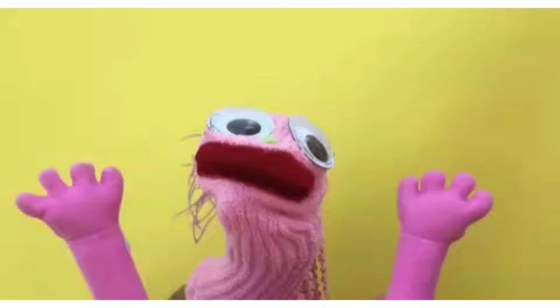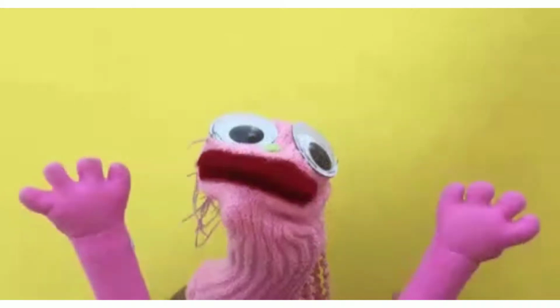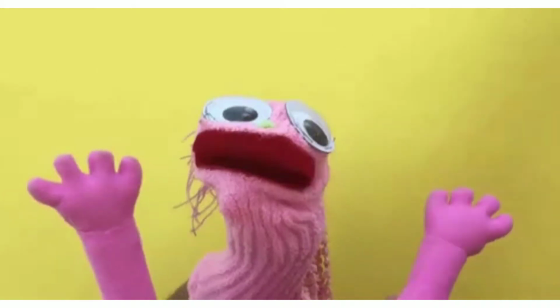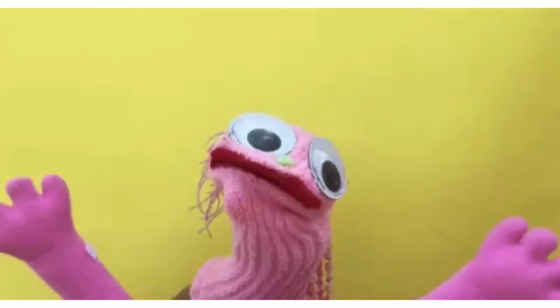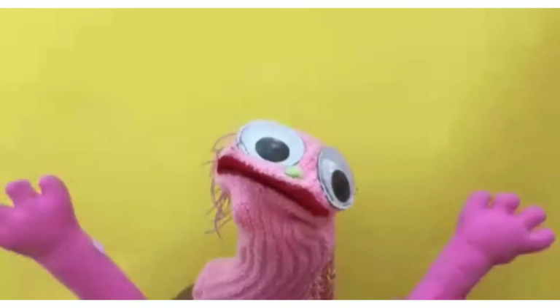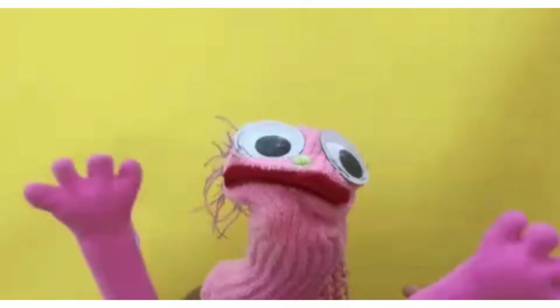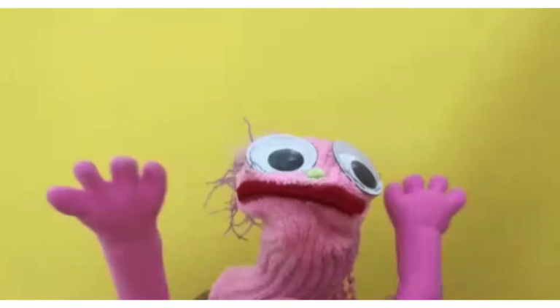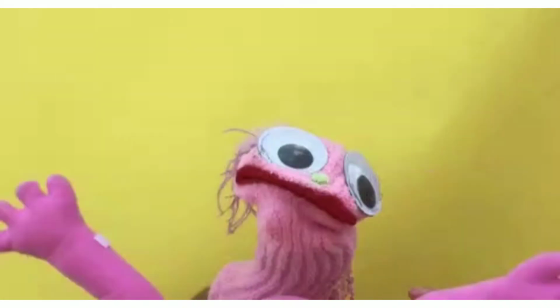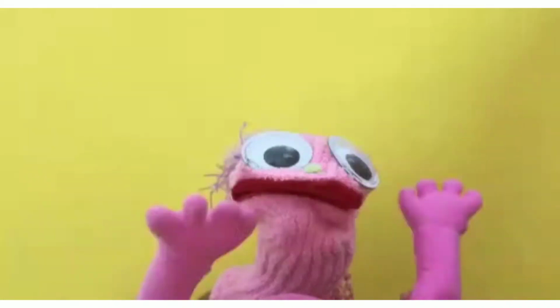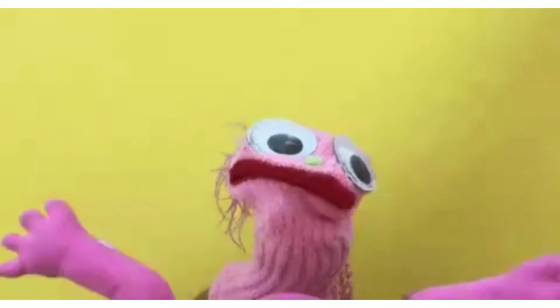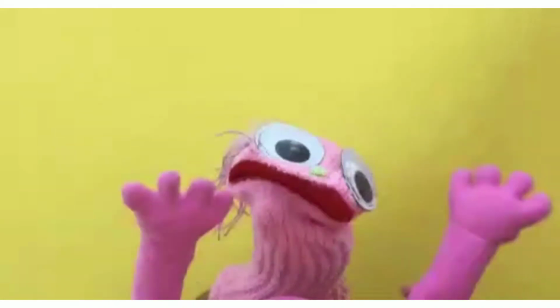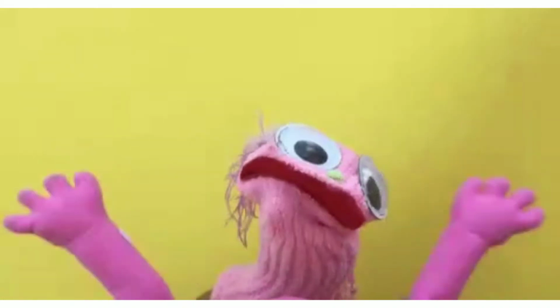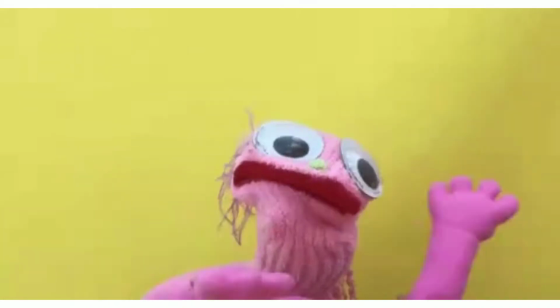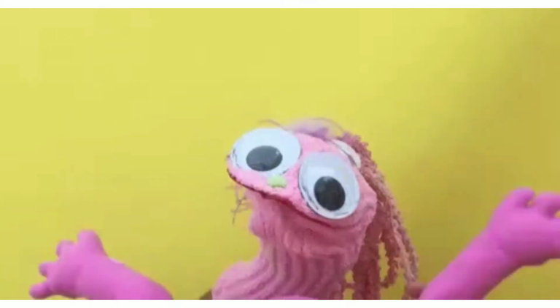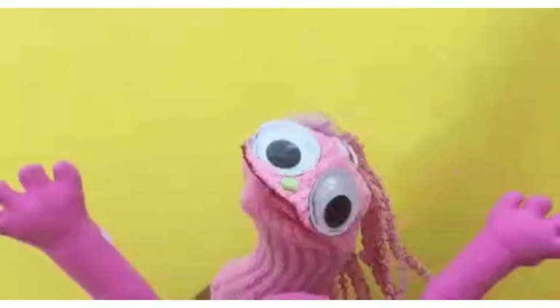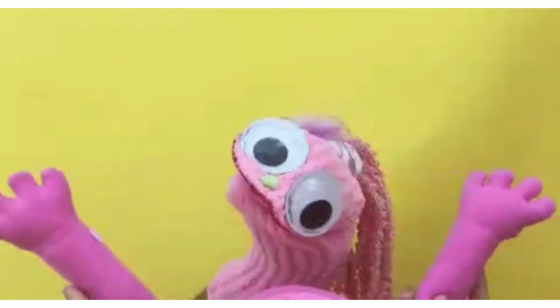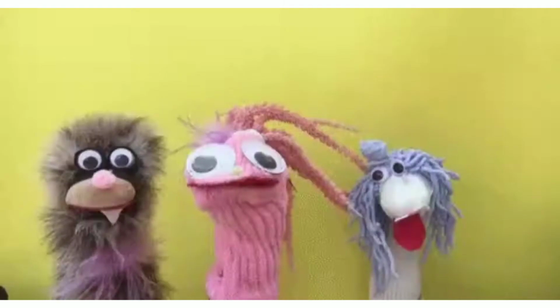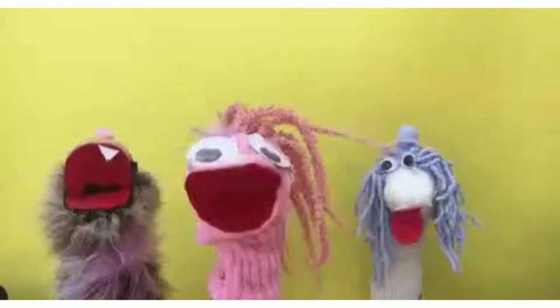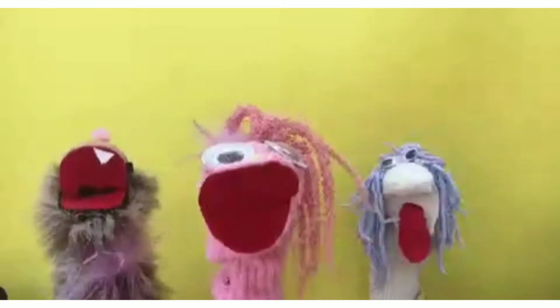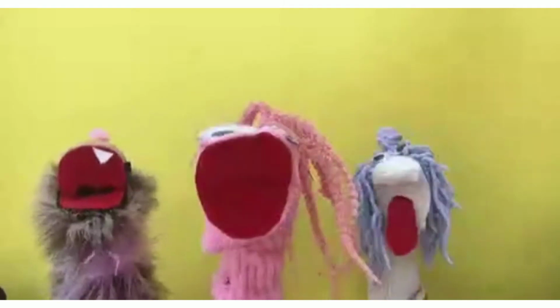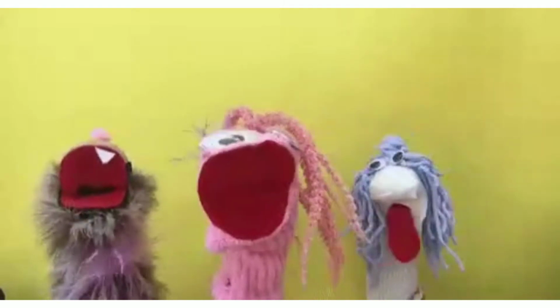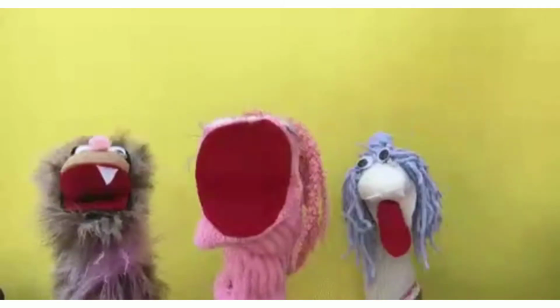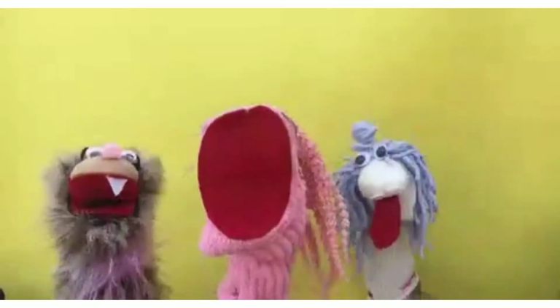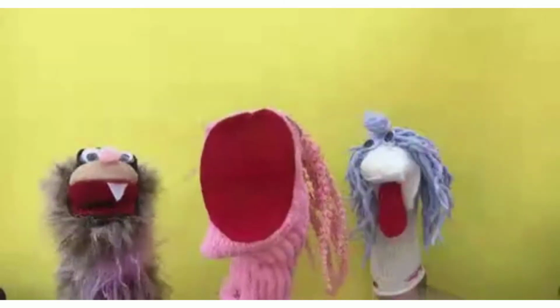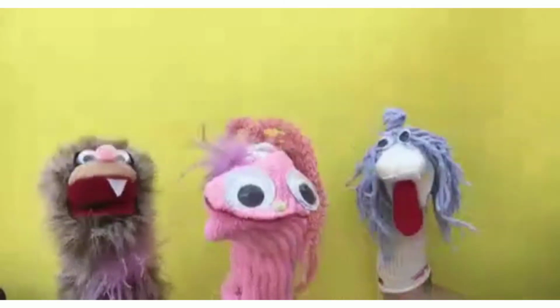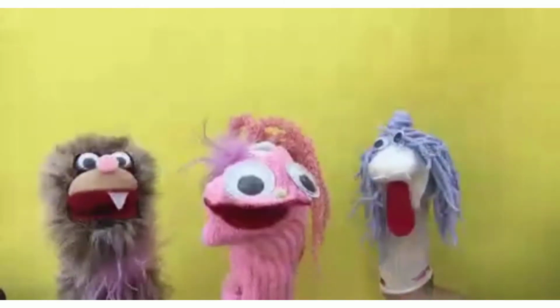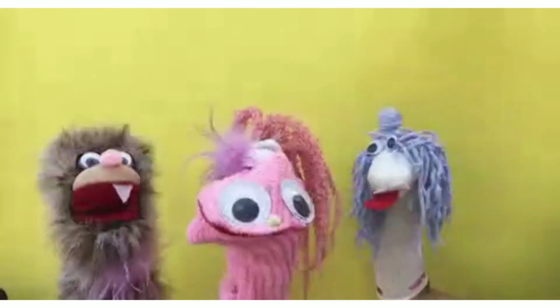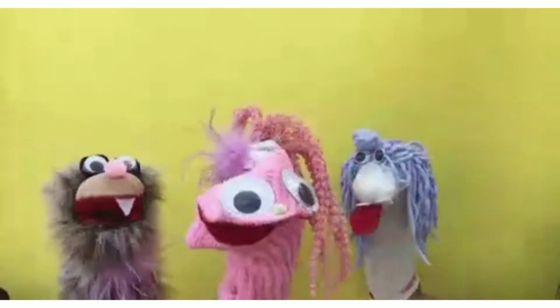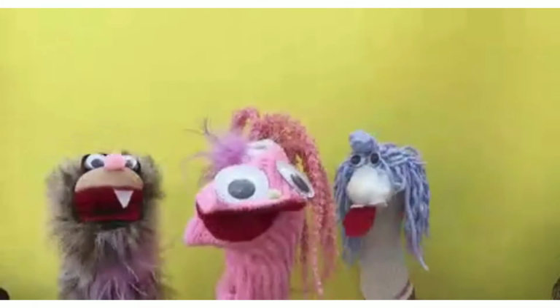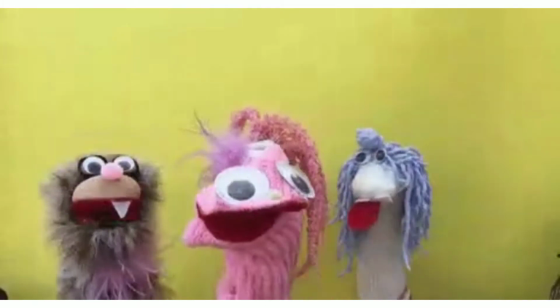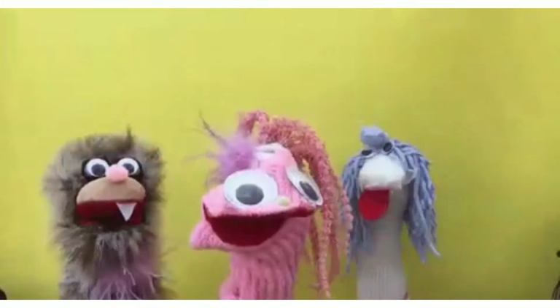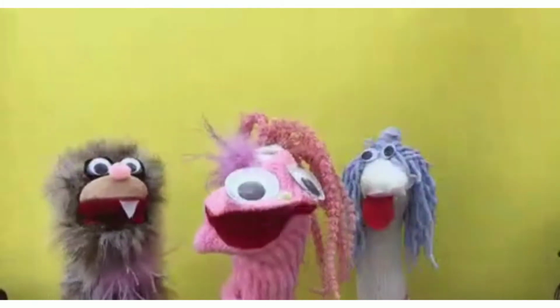Hello friends, welcome back. It's Game Boy Family. In our channel, we will talk about mini watermelon juice.